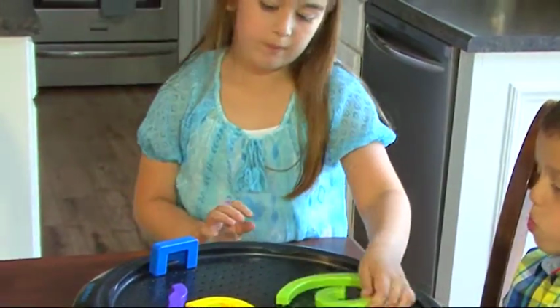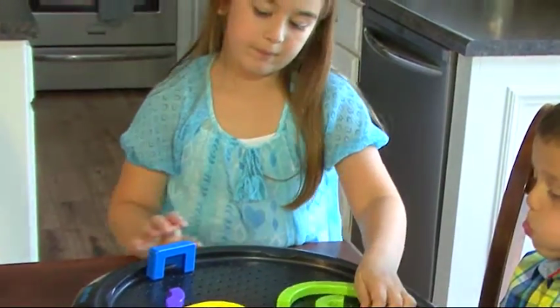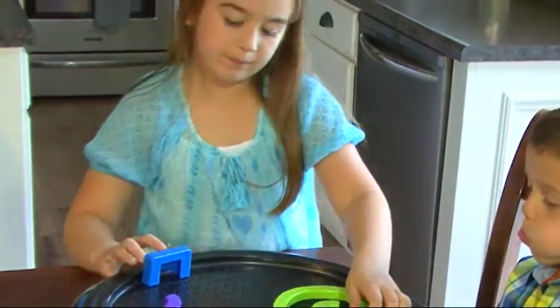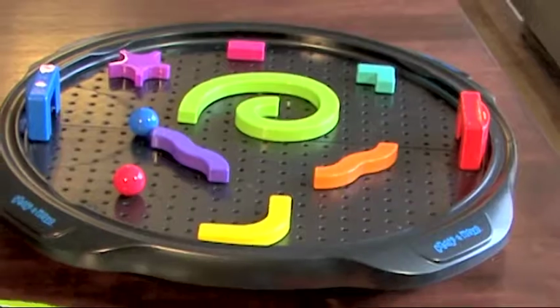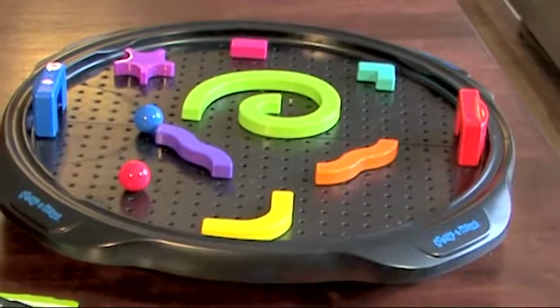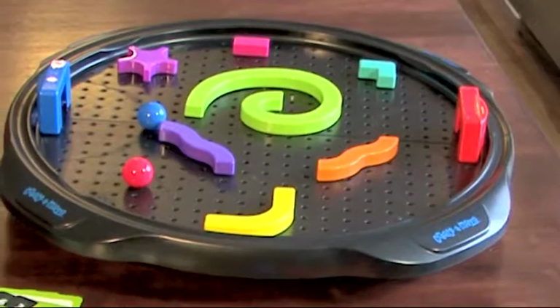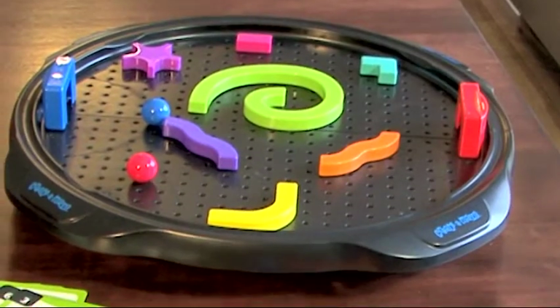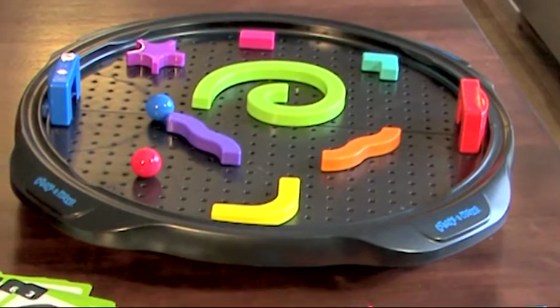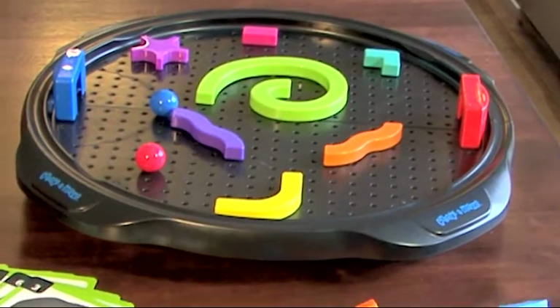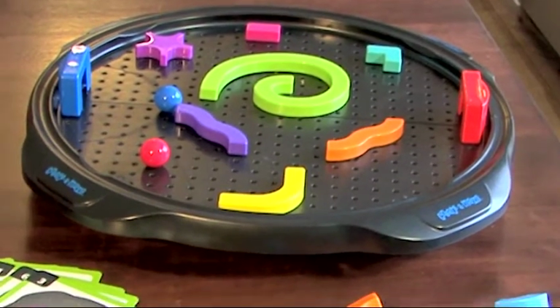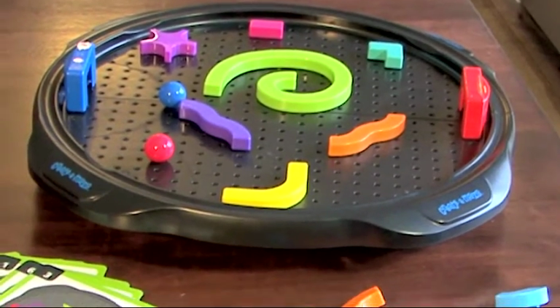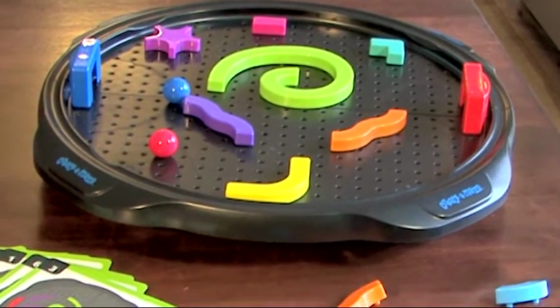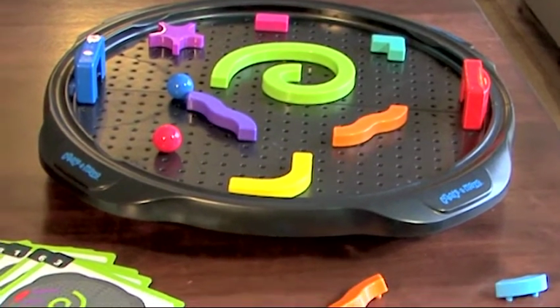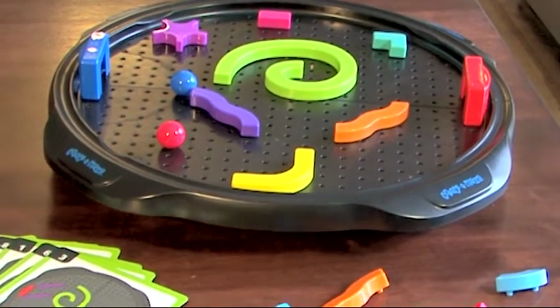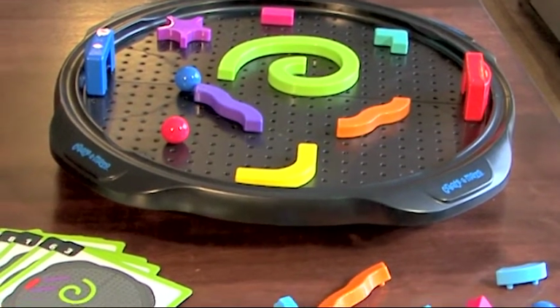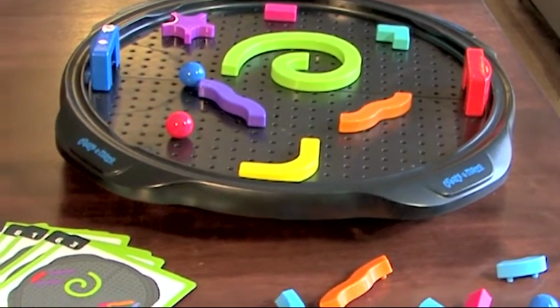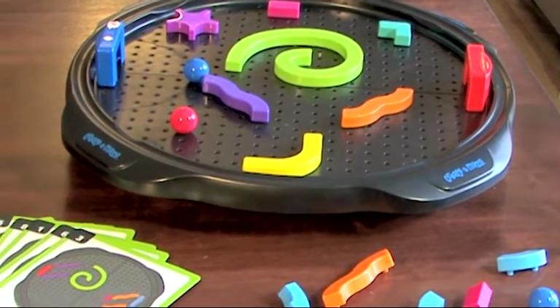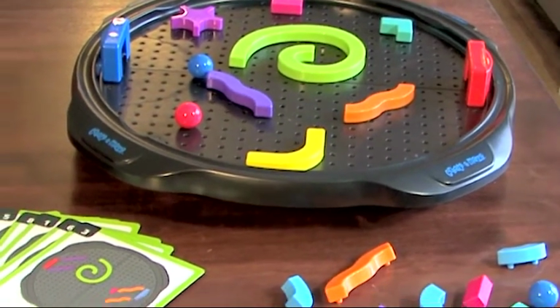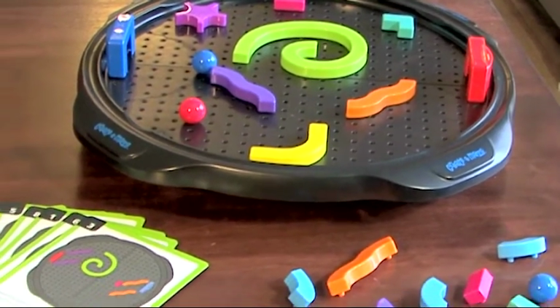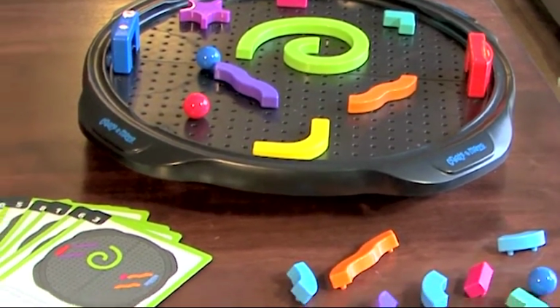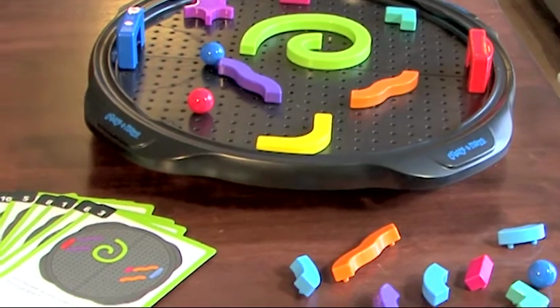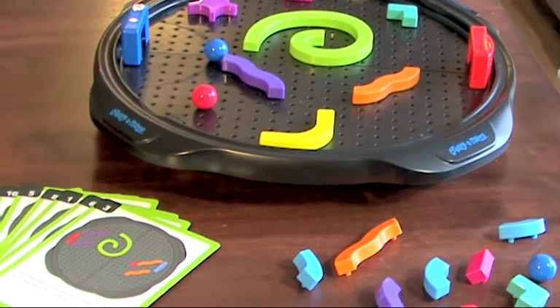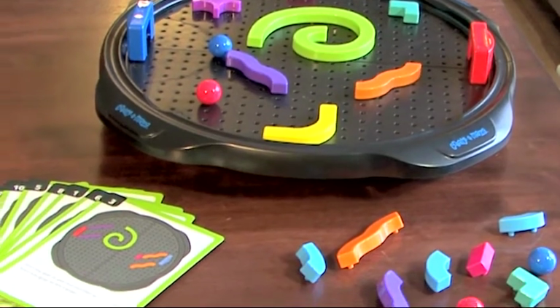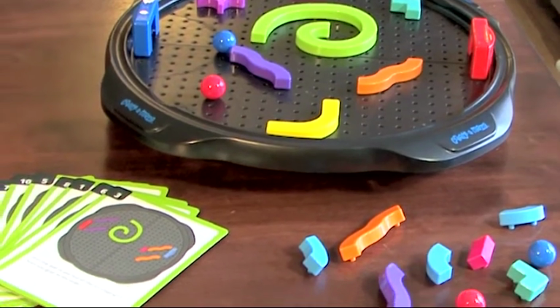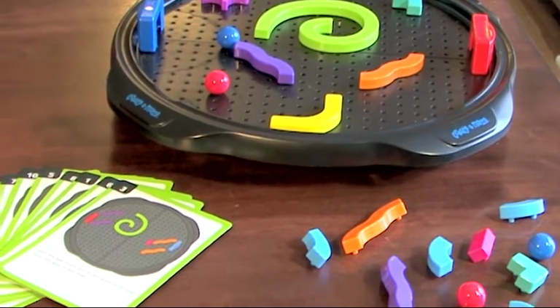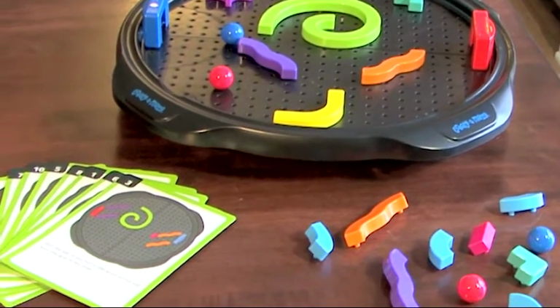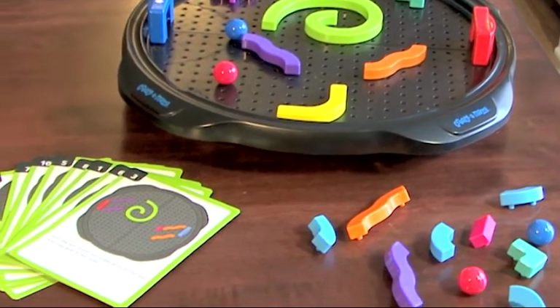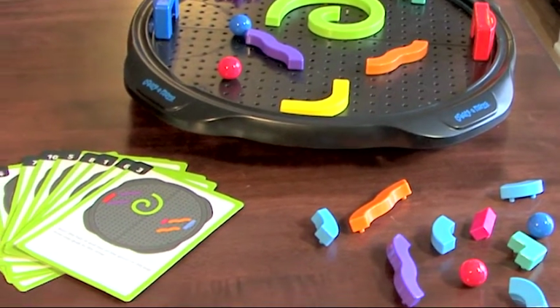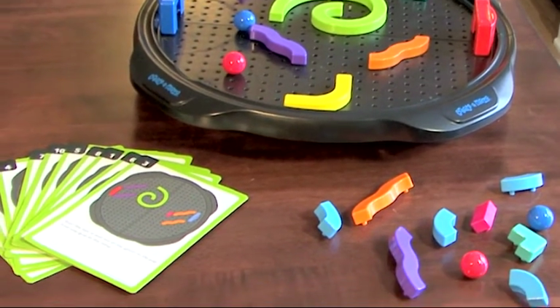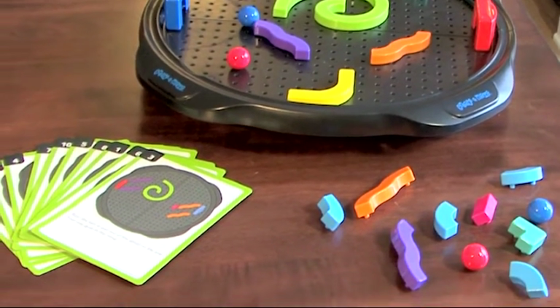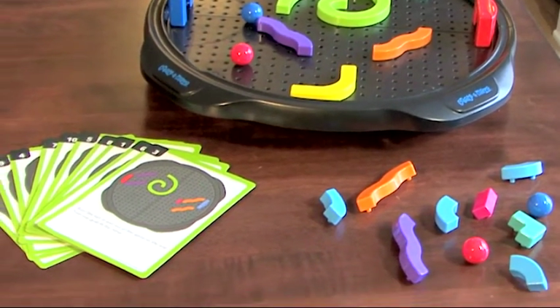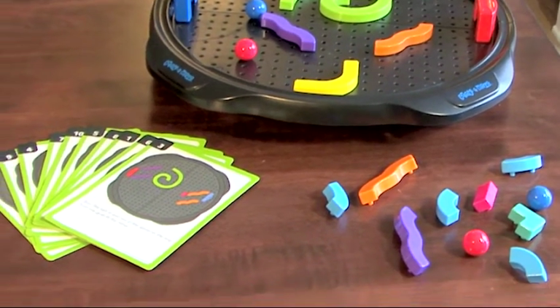Create a Maze includes a maze board and base, 17 maze pieces, 4 balls, and 10 activity cards.